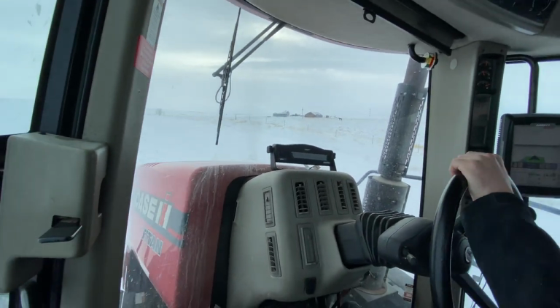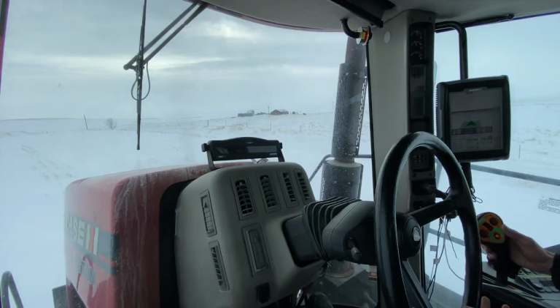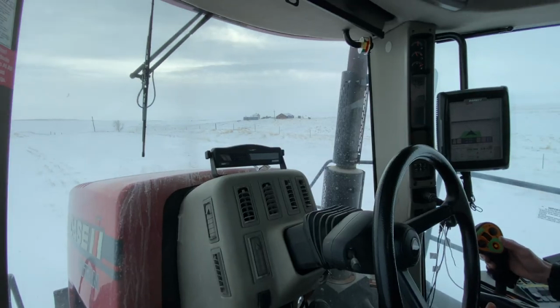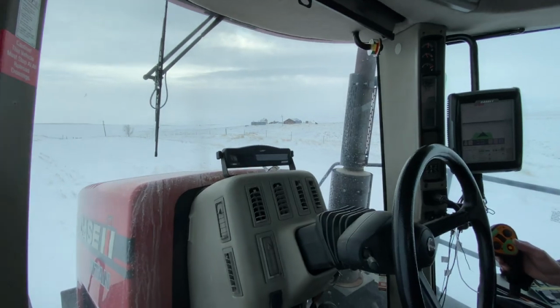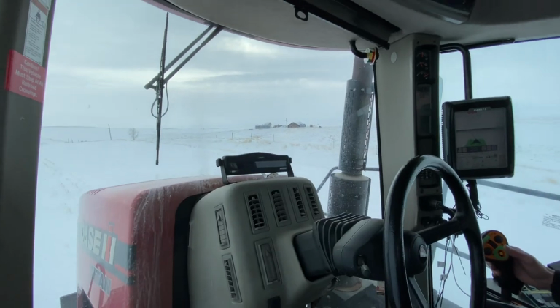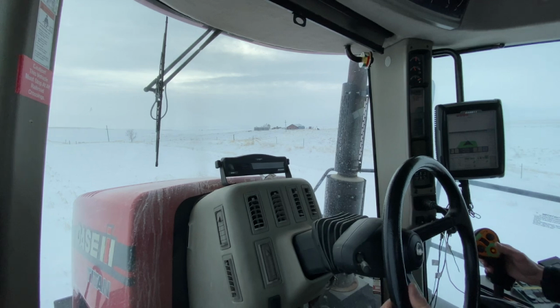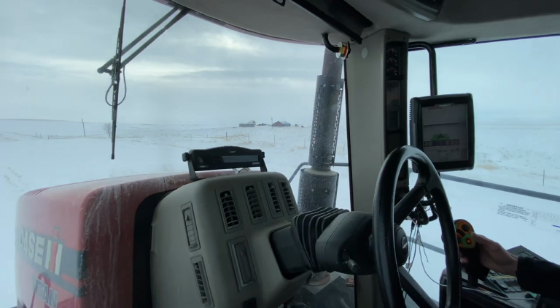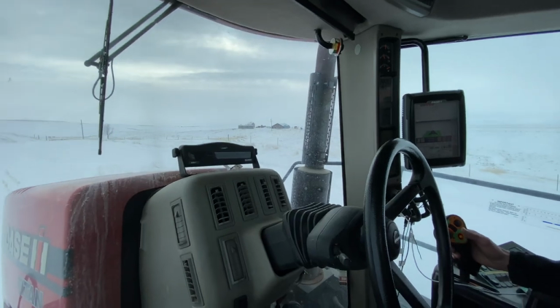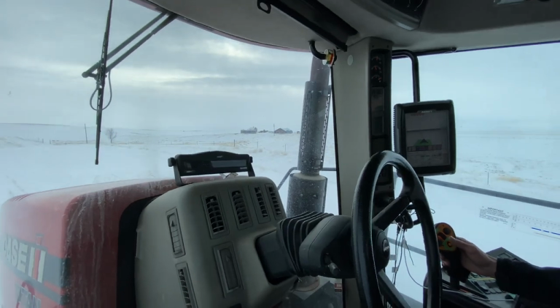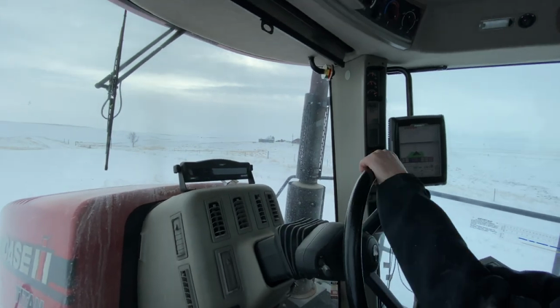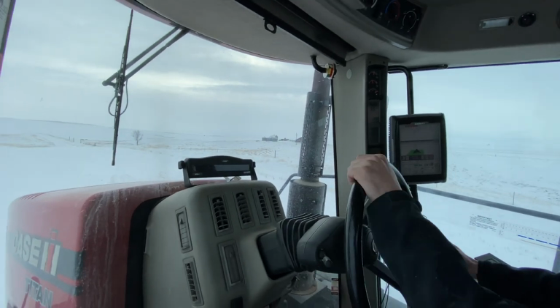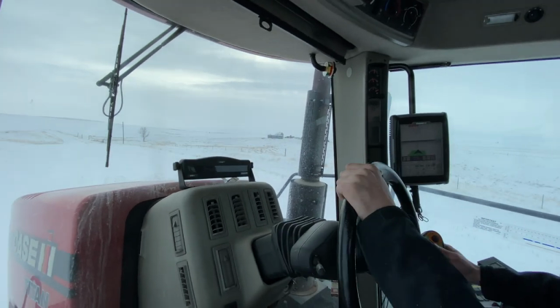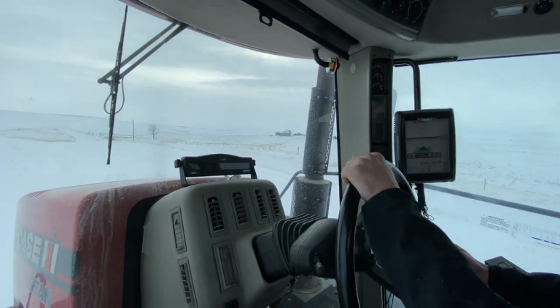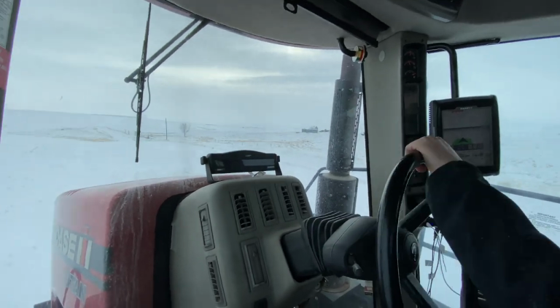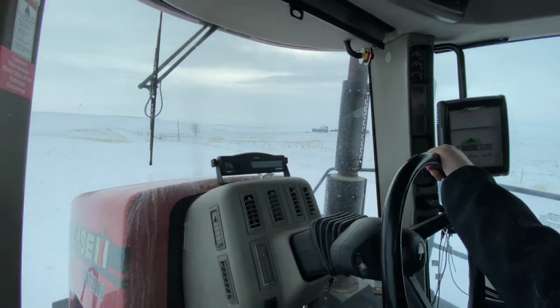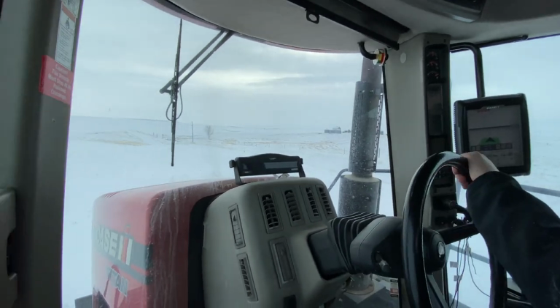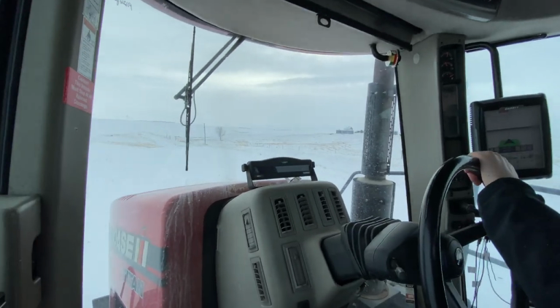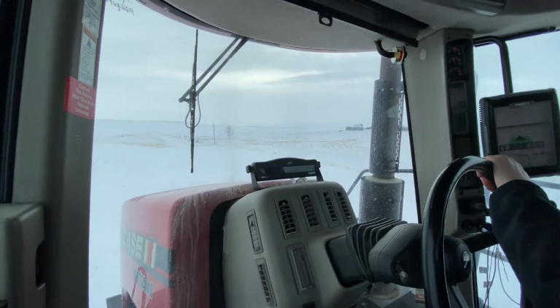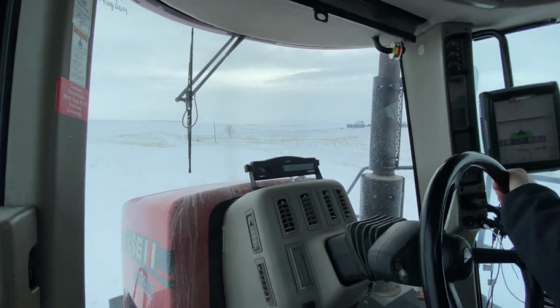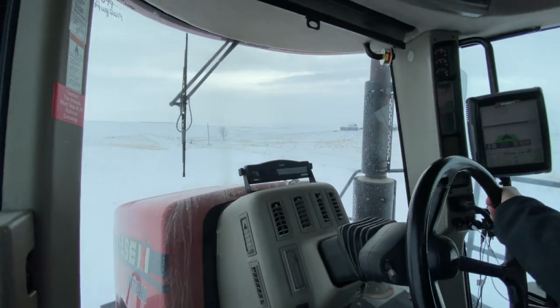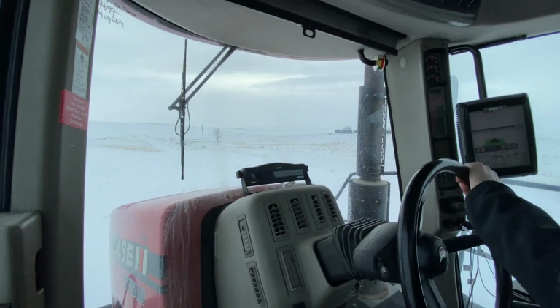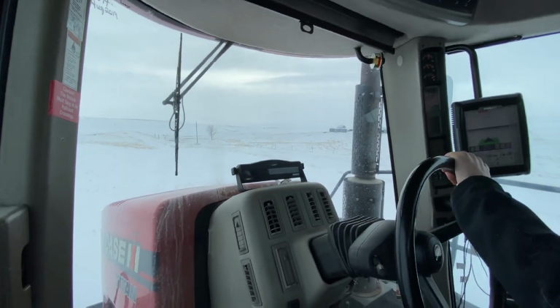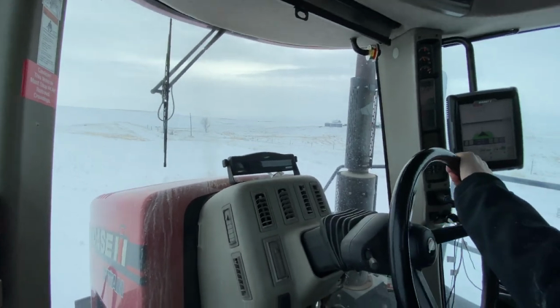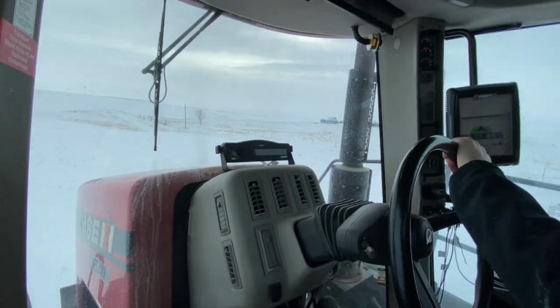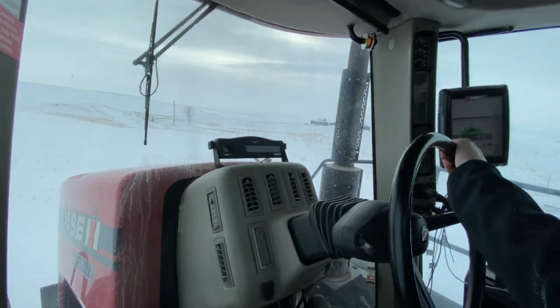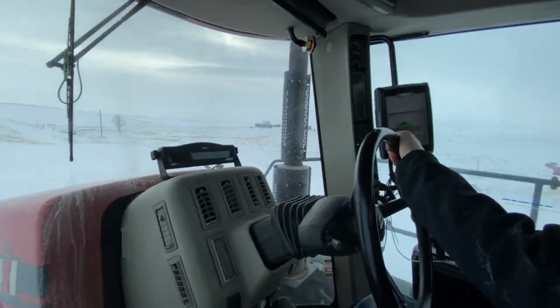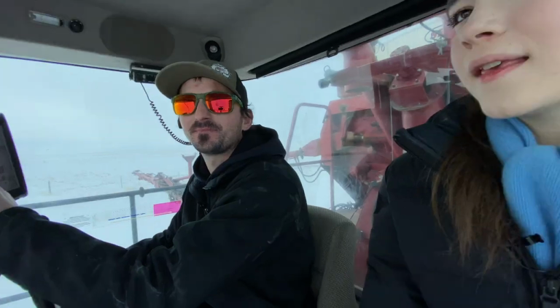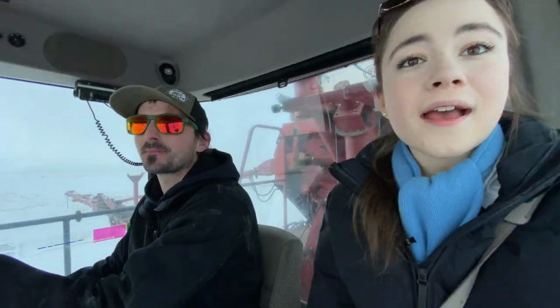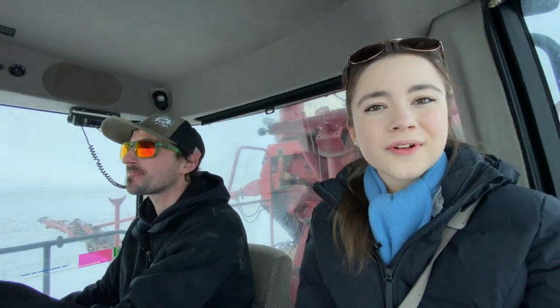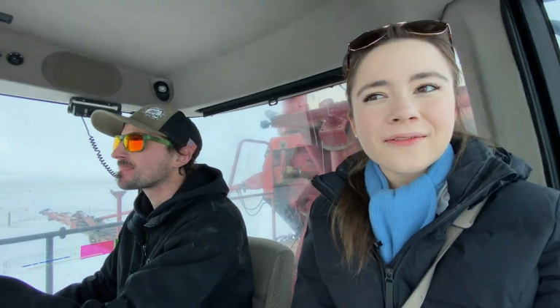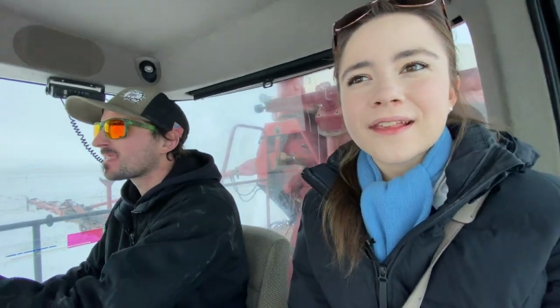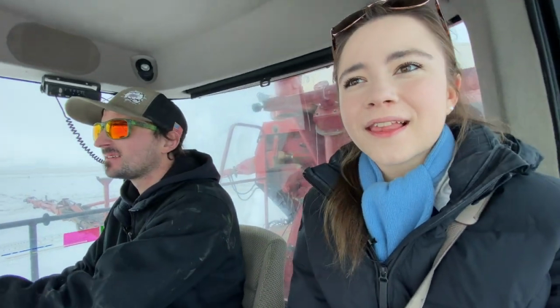Kind of a challenging section. Yeah, it is. It's that snow - that's slick. Yes, we're definitely slipping.